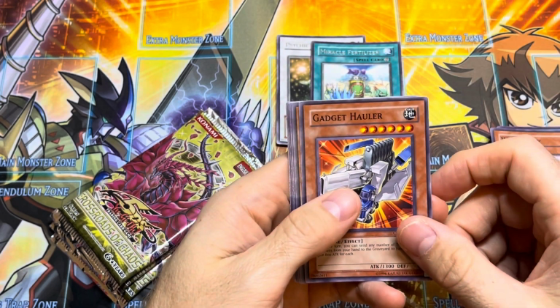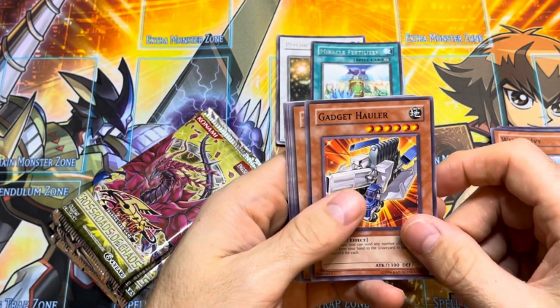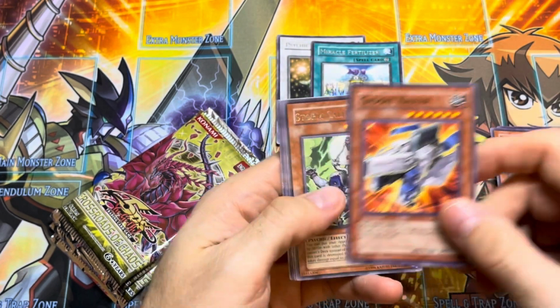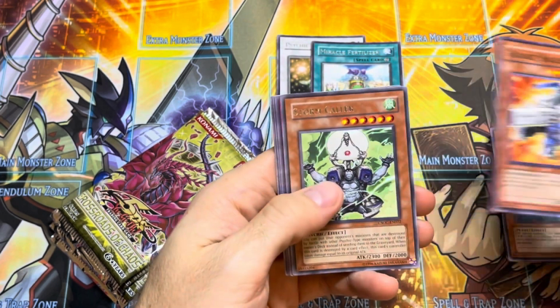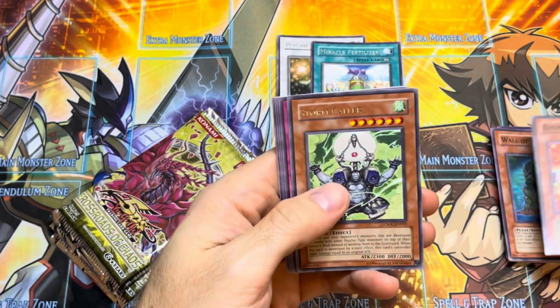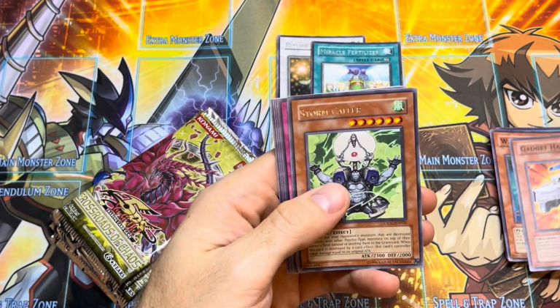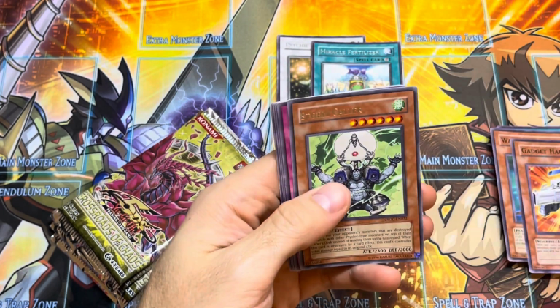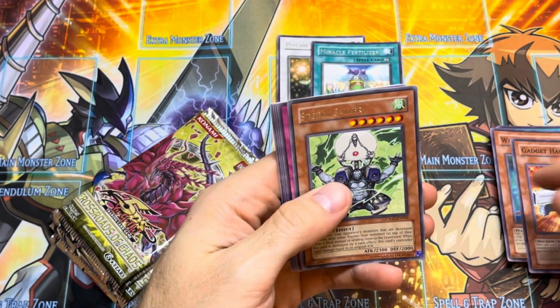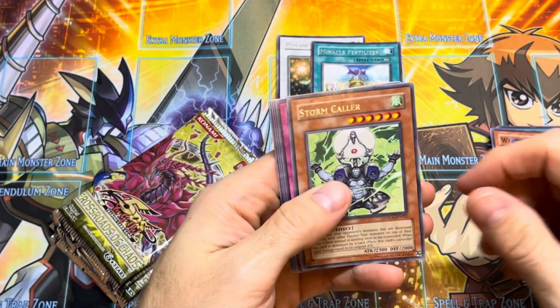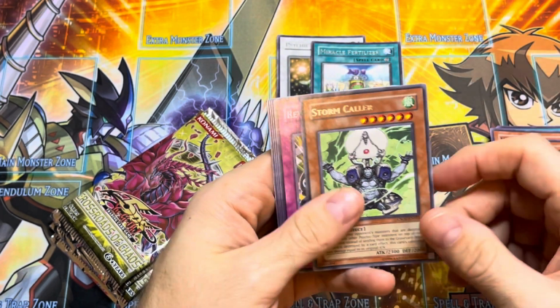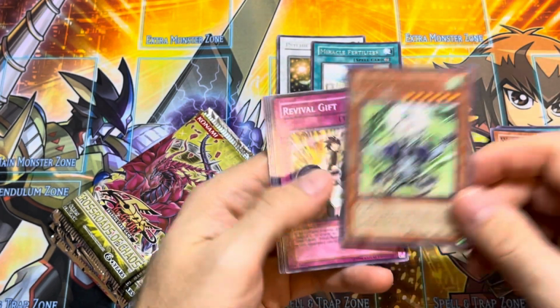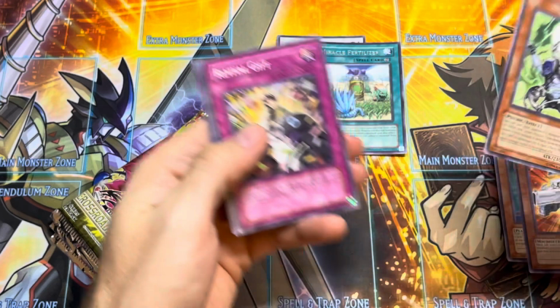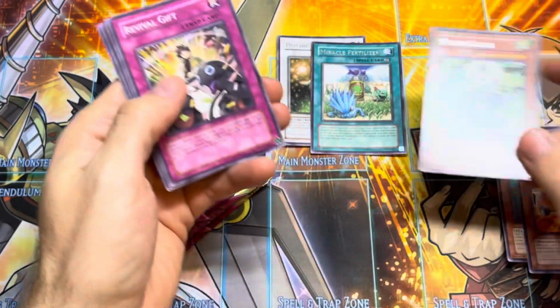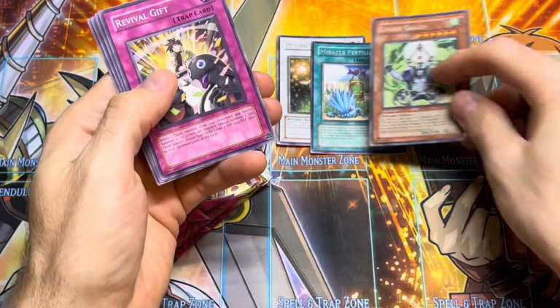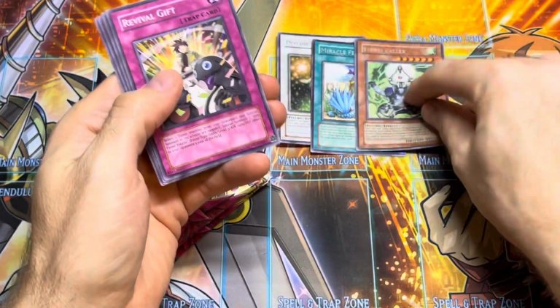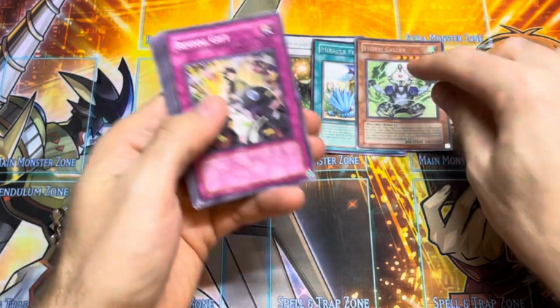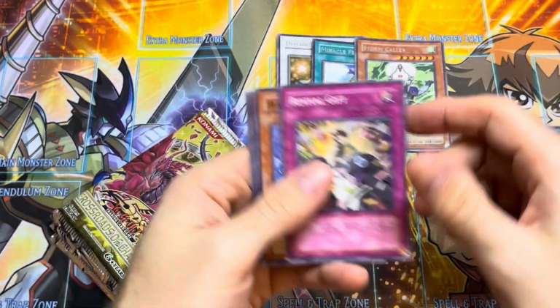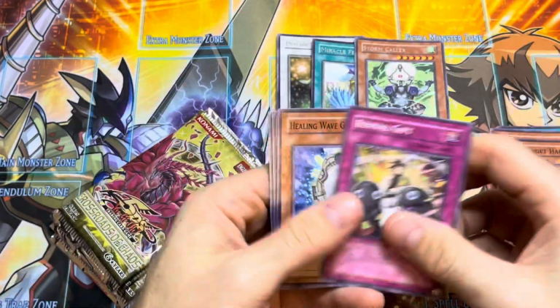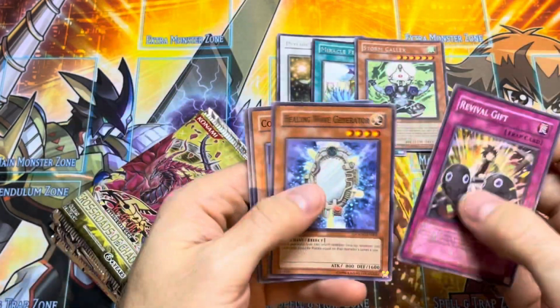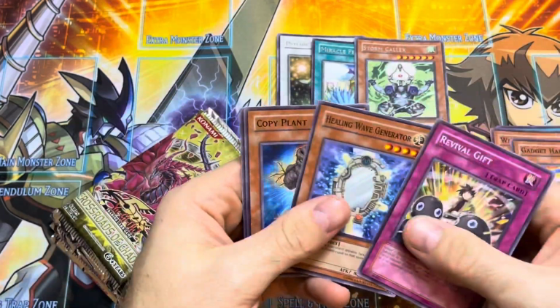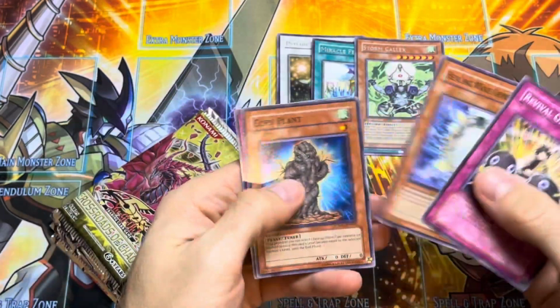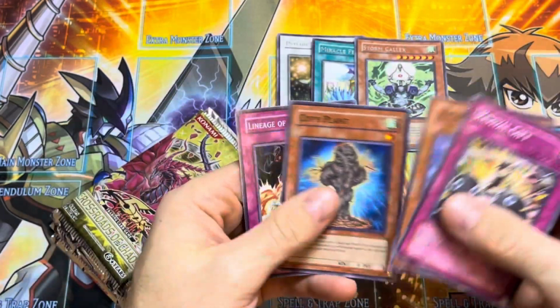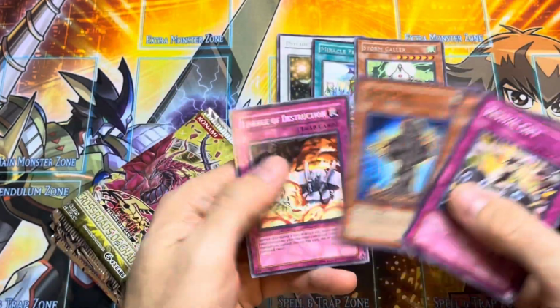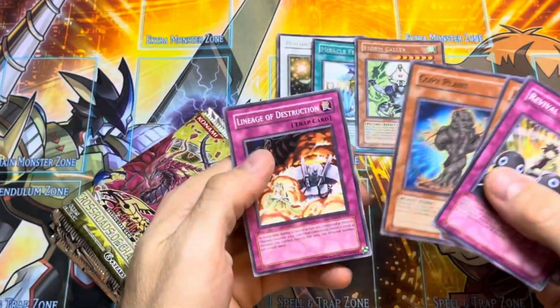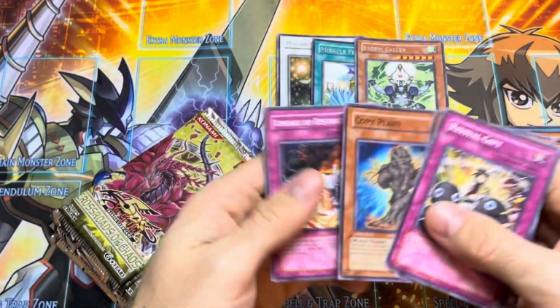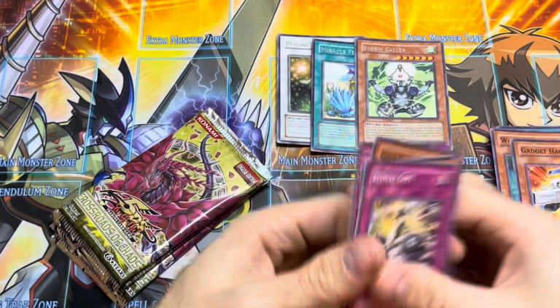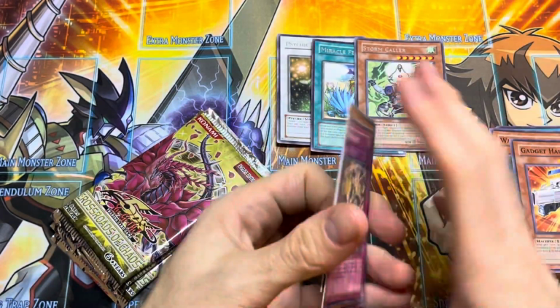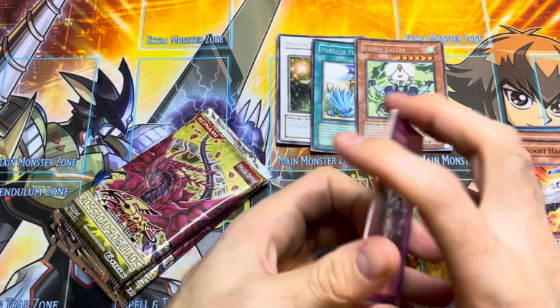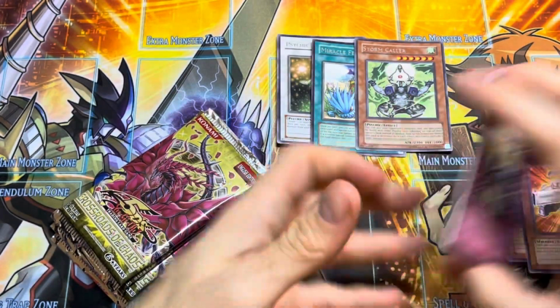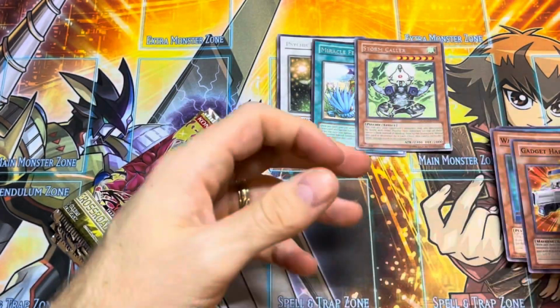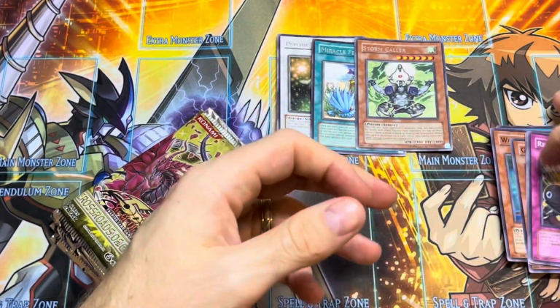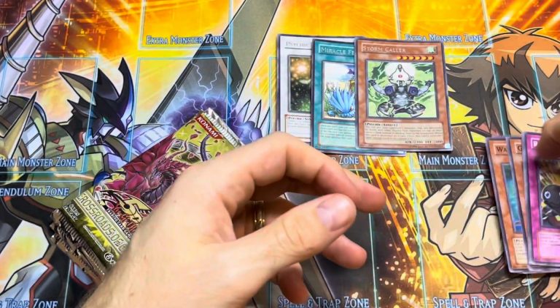Pack three: Gadget Hauler and a Stormcaller. So 0 for 3 on the first three packs — not doing too good.